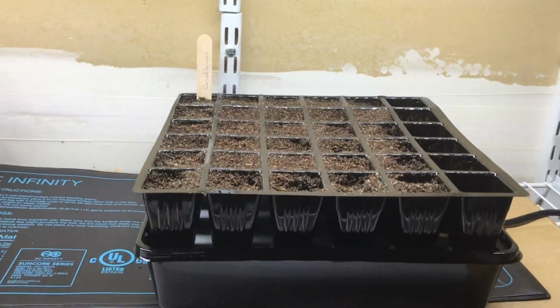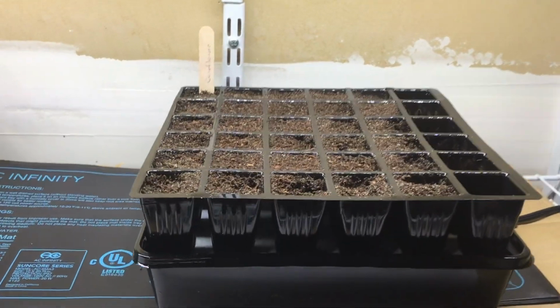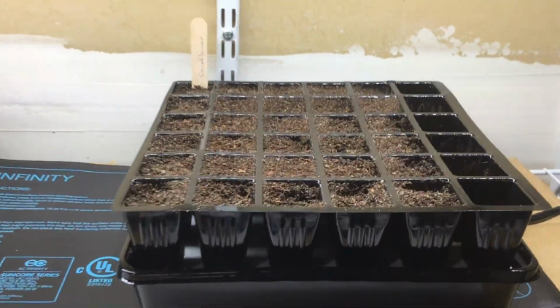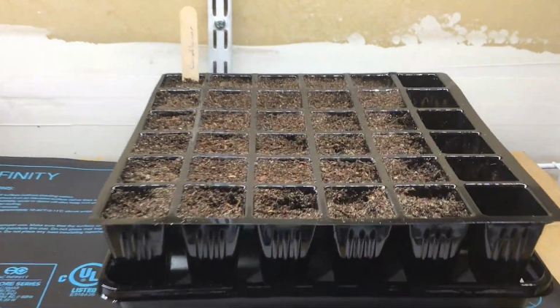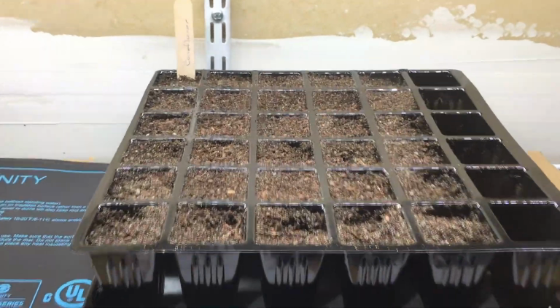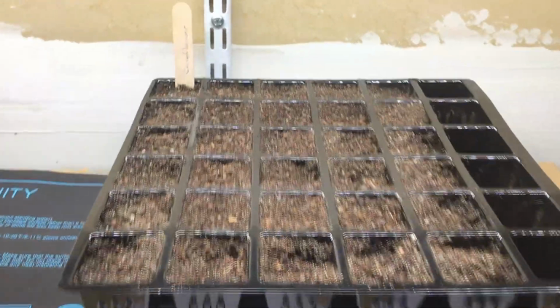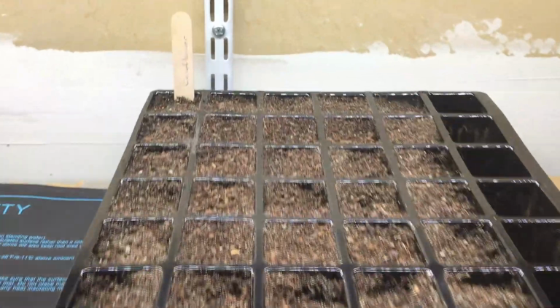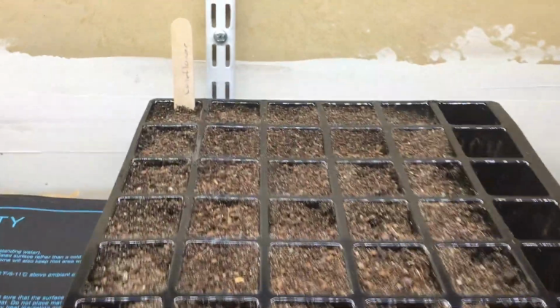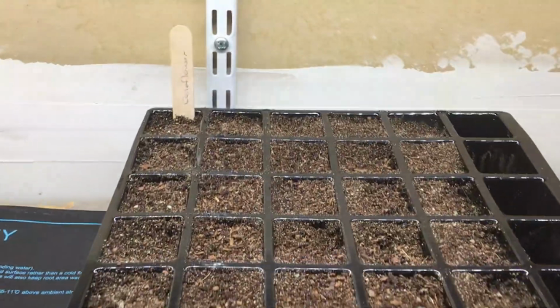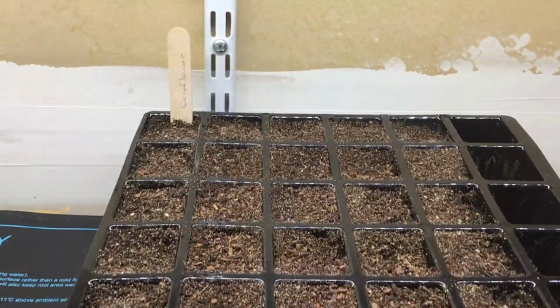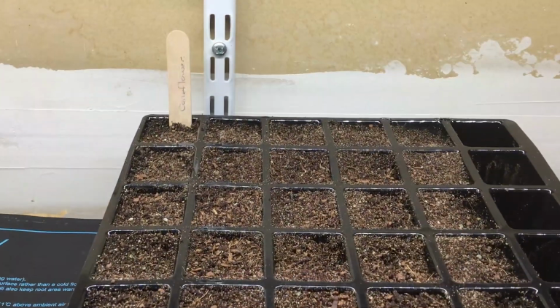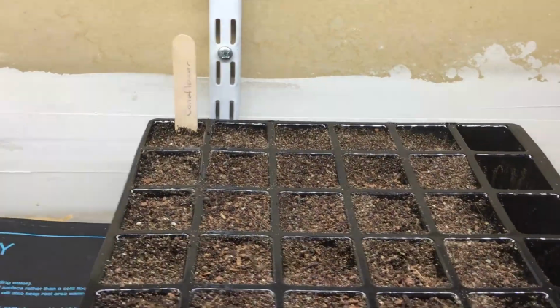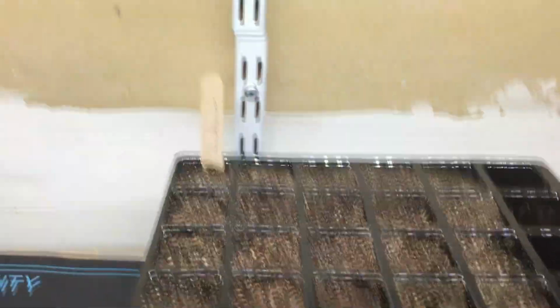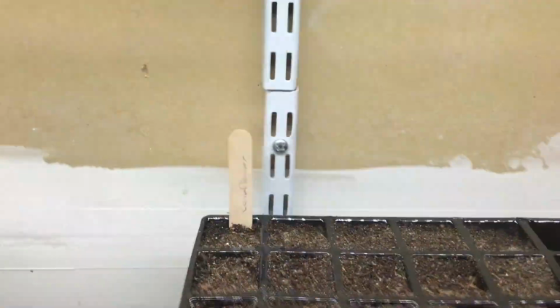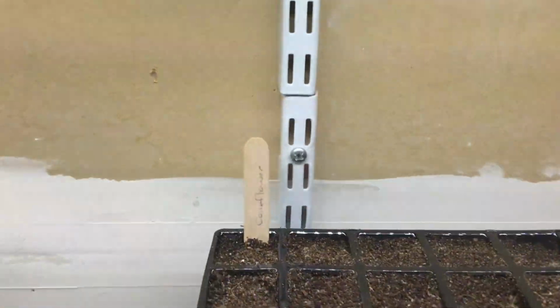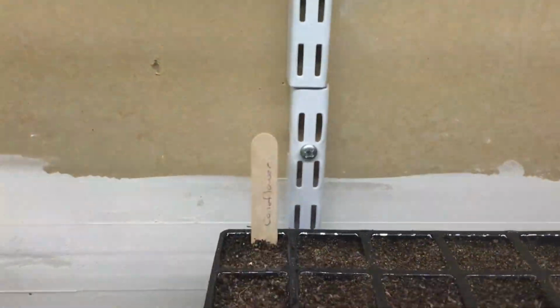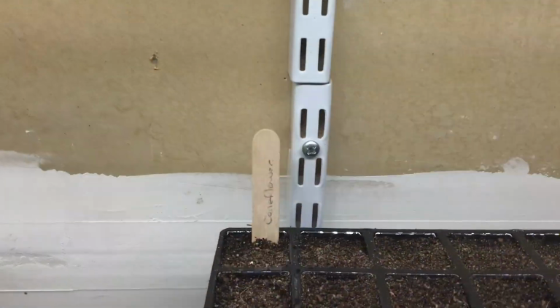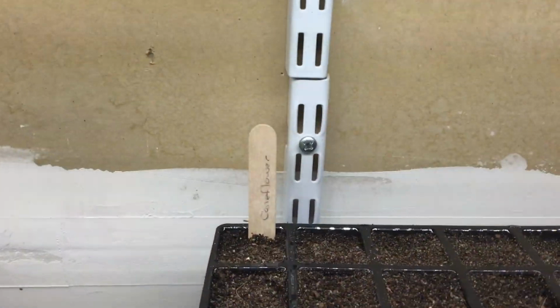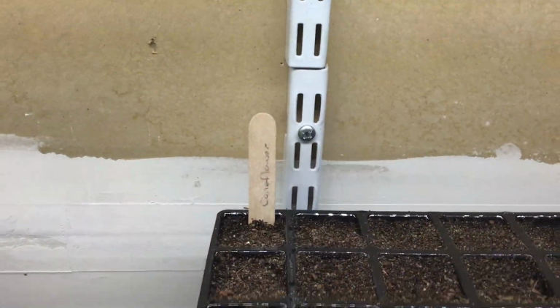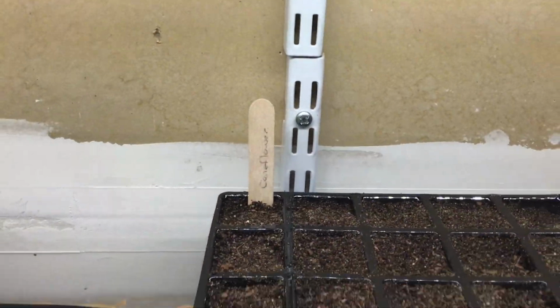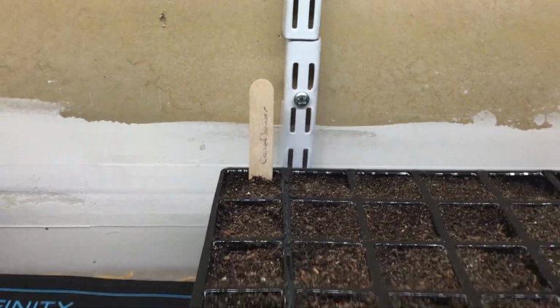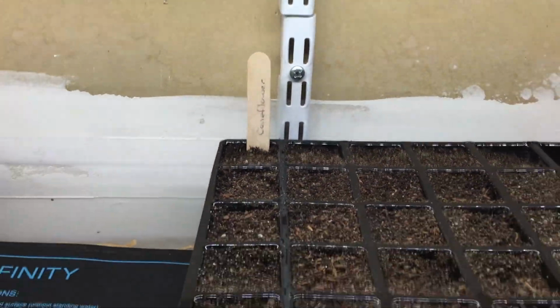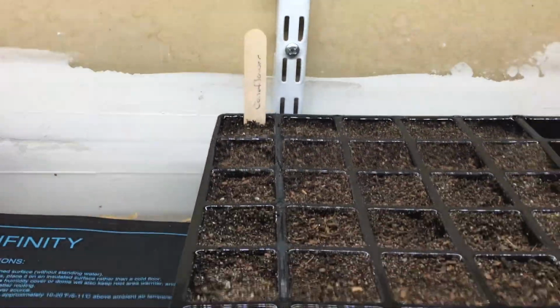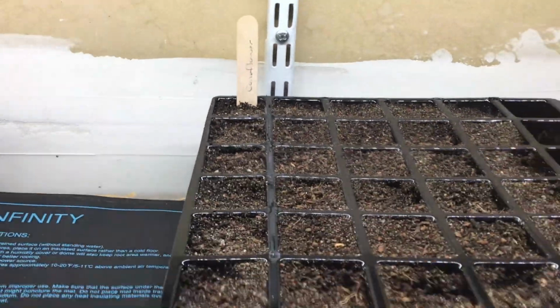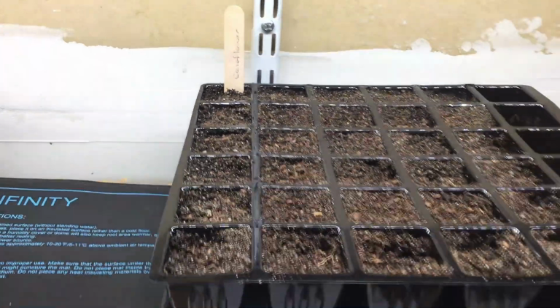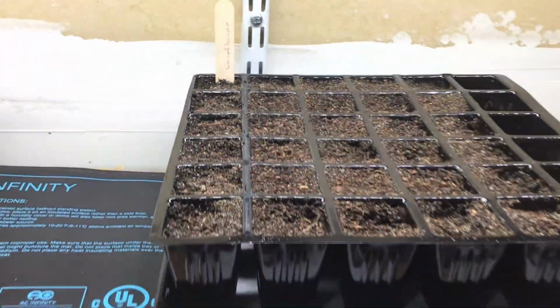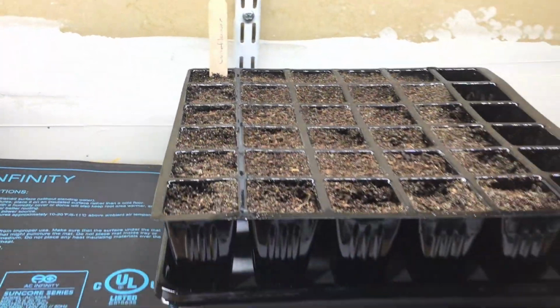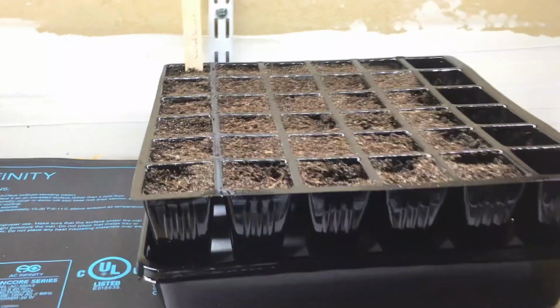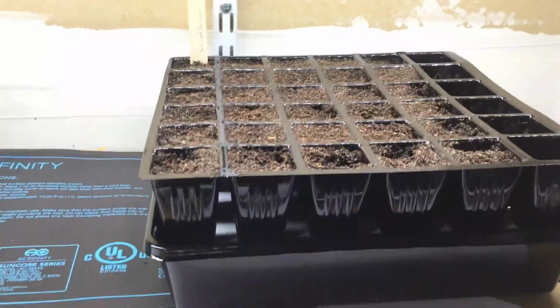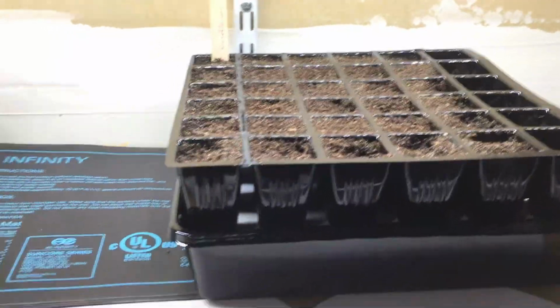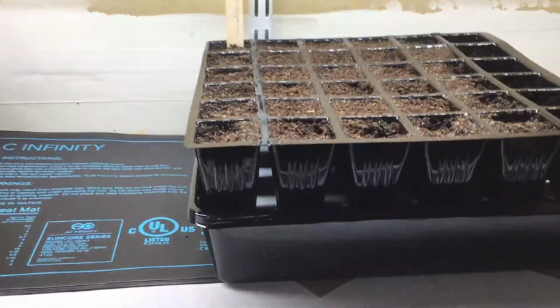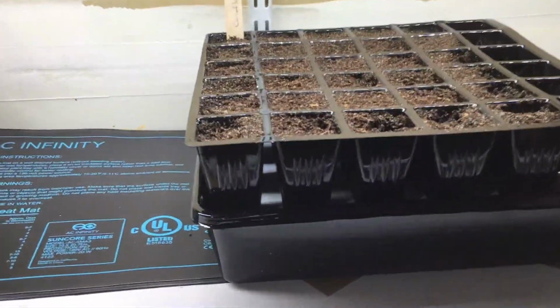All you have to do is add your seed starting mix, whether you use the included coco coir pellets or your own DIY mix.